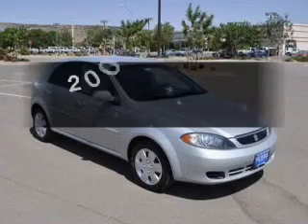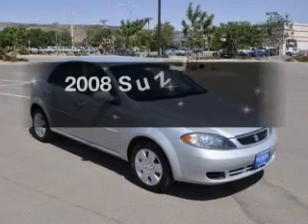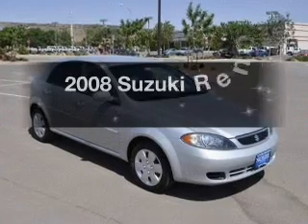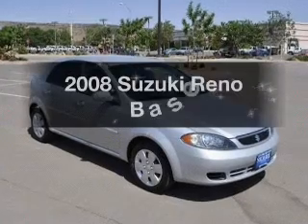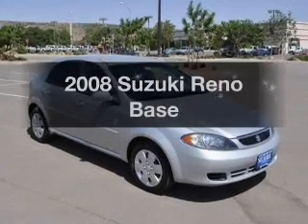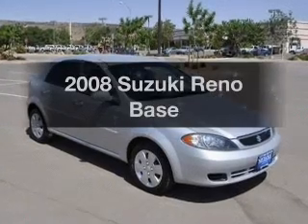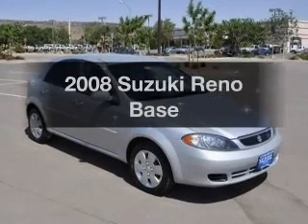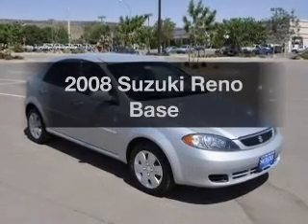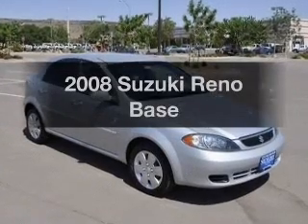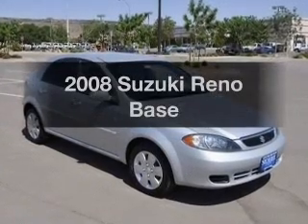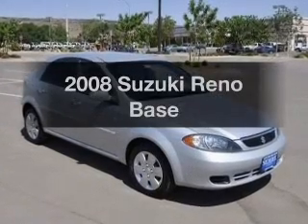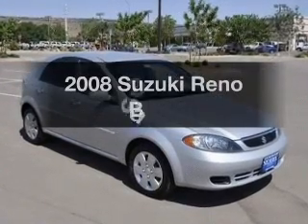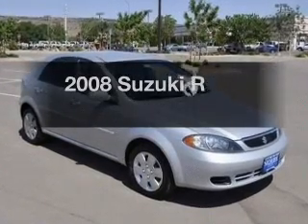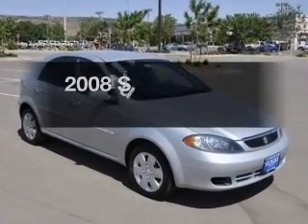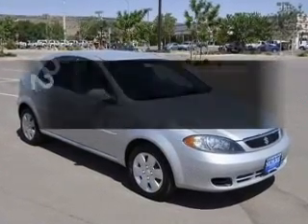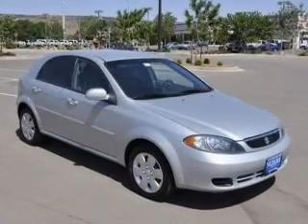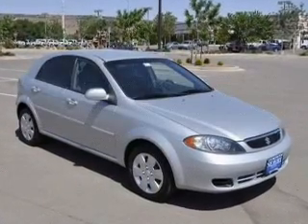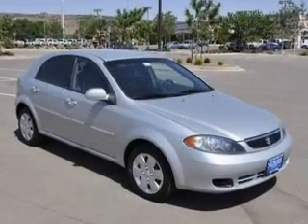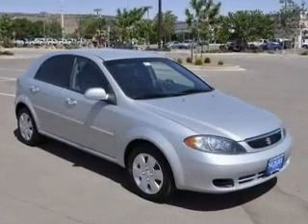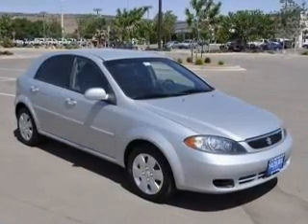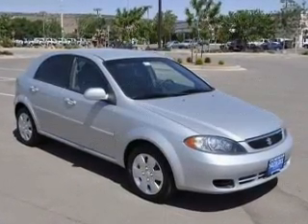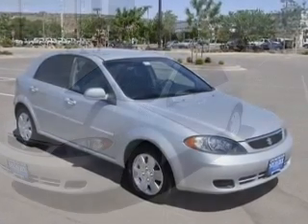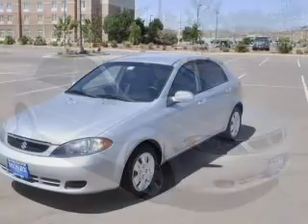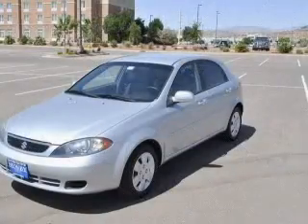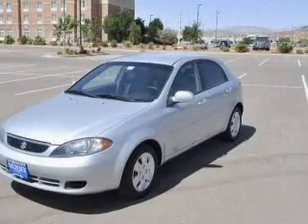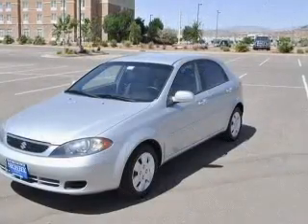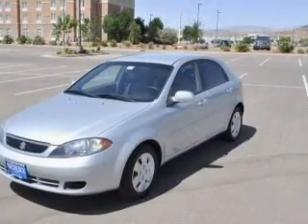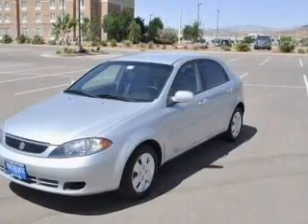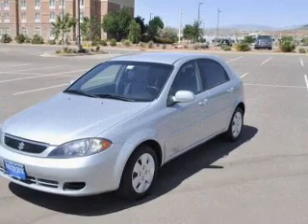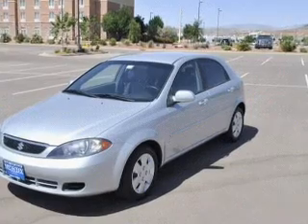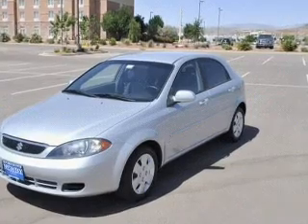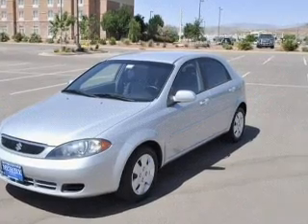Introducing the 2008 Suzuki Reno. Everything you need under one roof with this great vehicle.